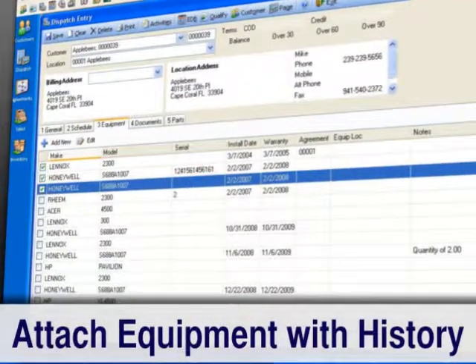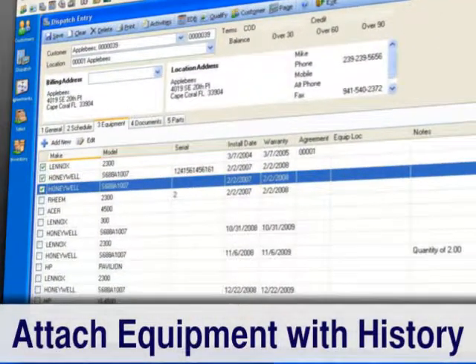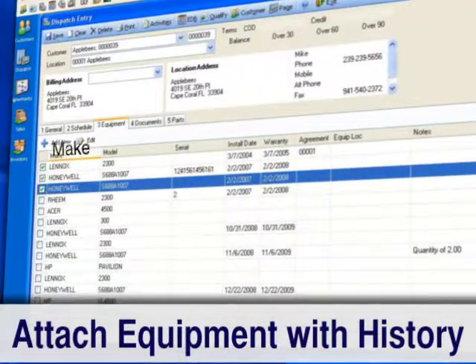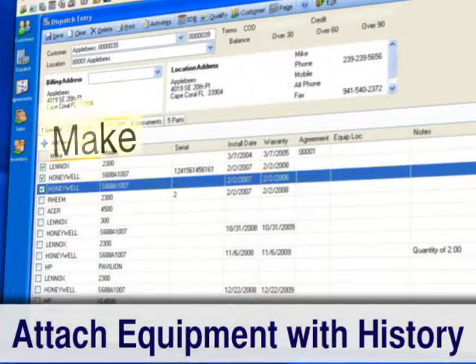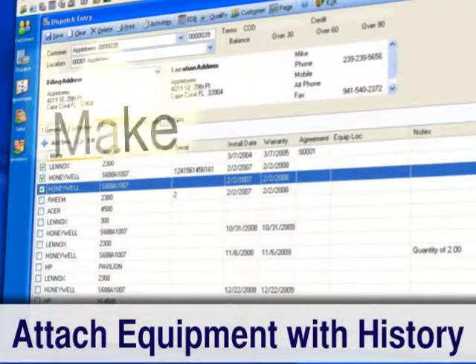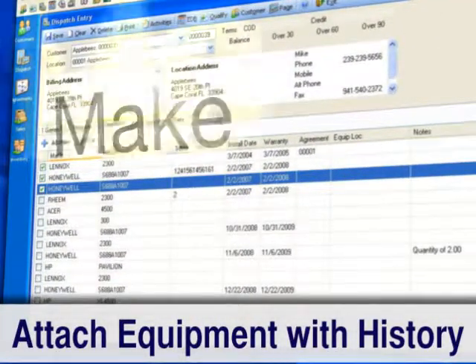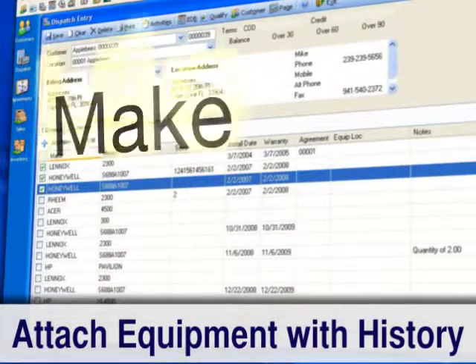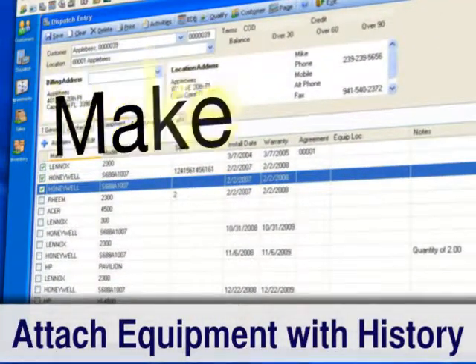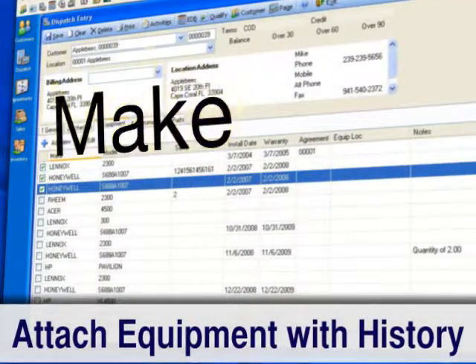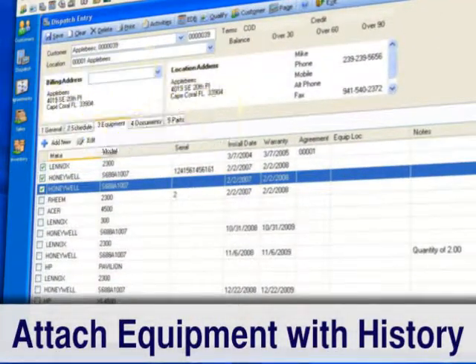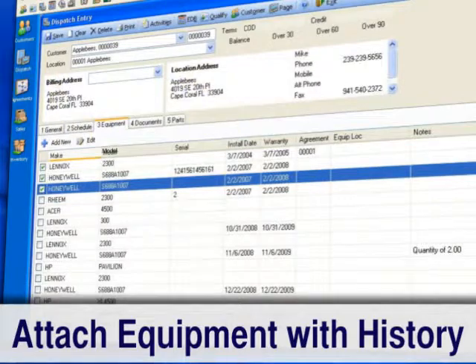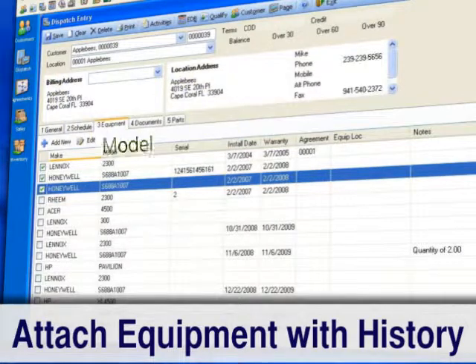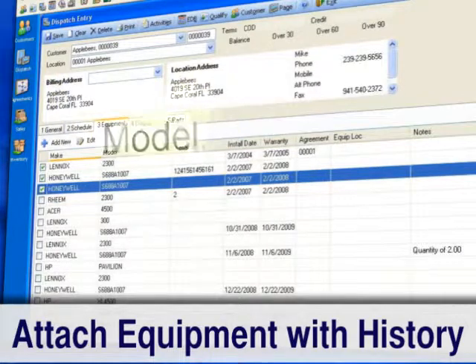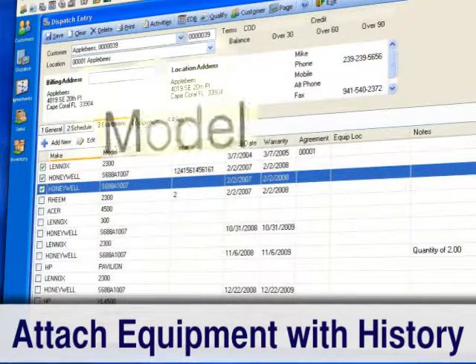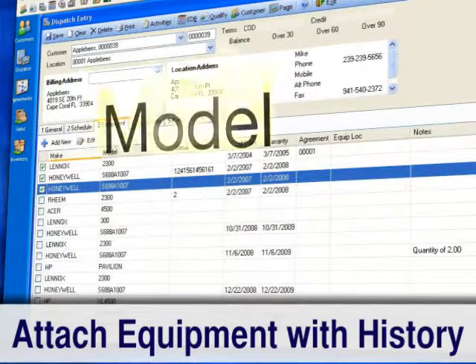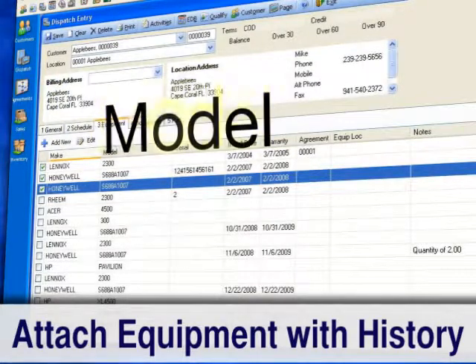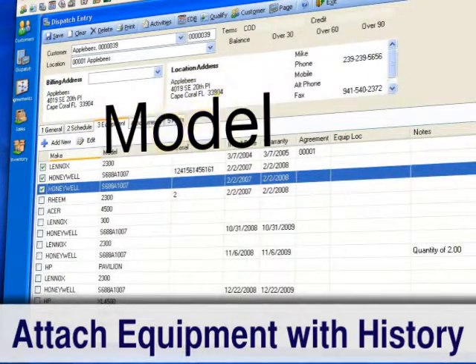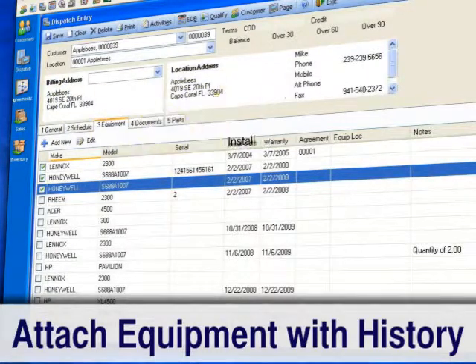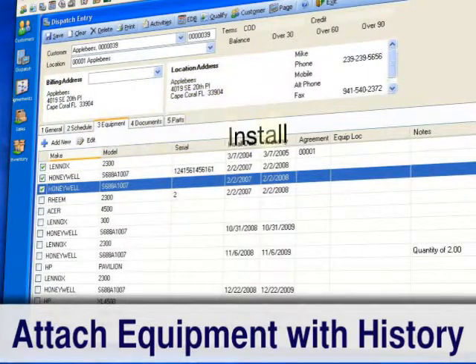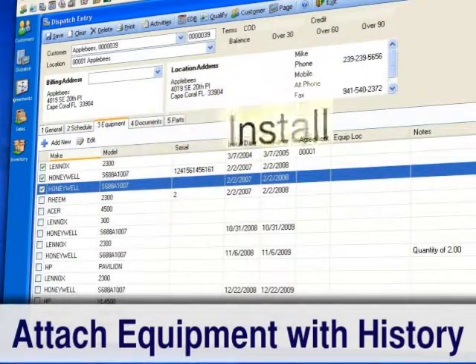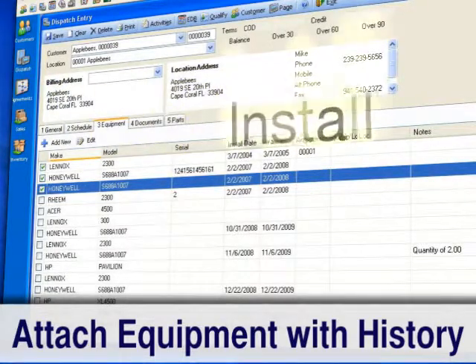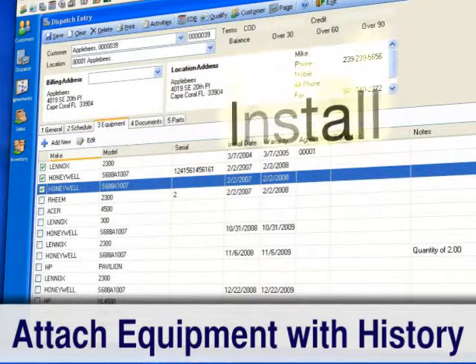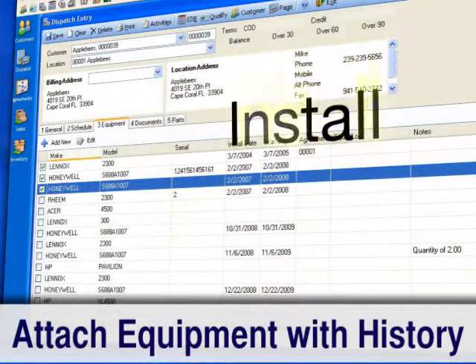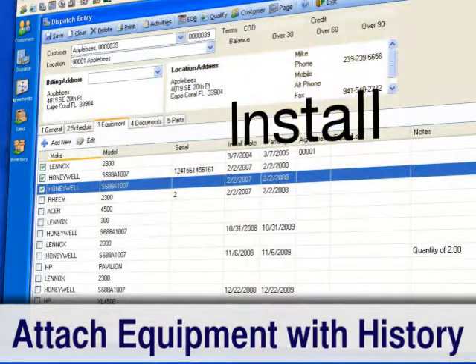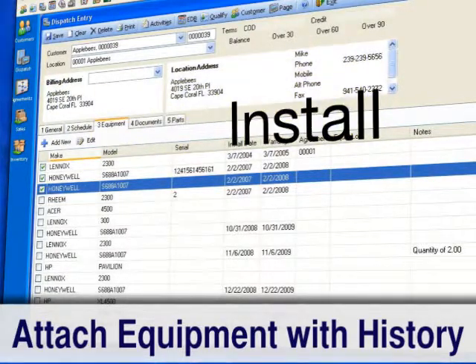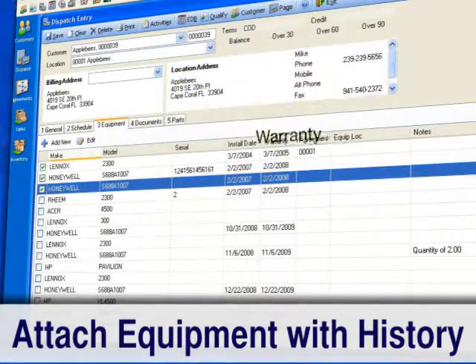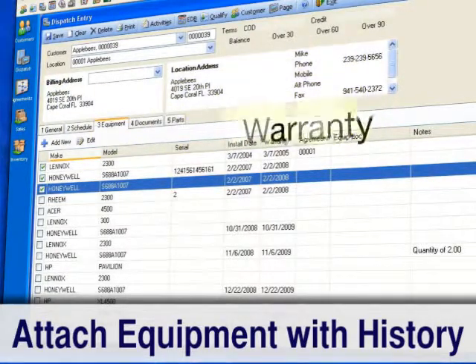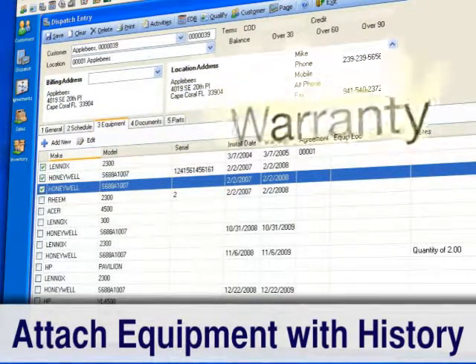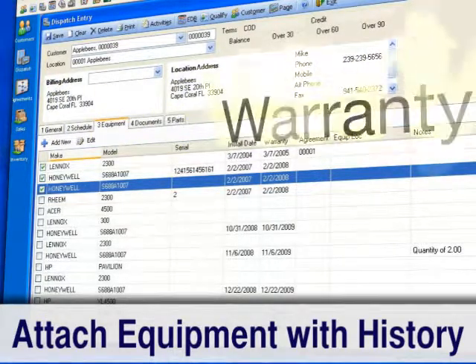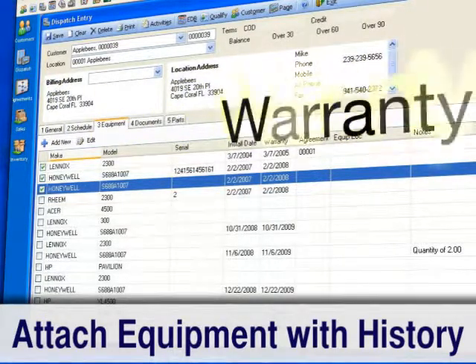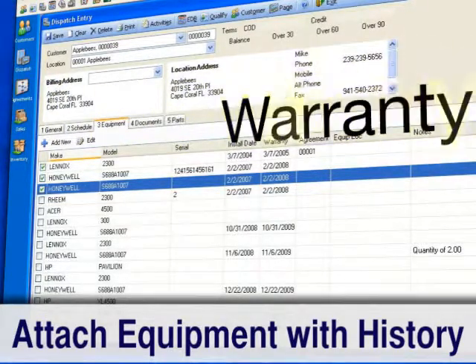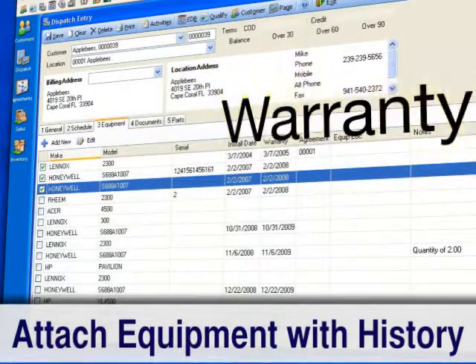attaching equipment records with all the service history details — instant access to make, model, serial numbers, even install and warranty expiration dates.